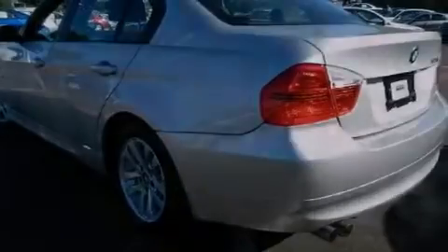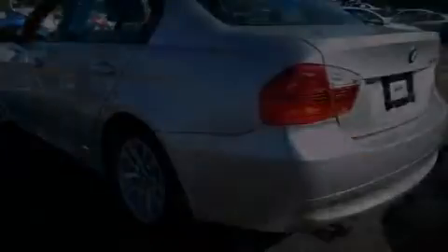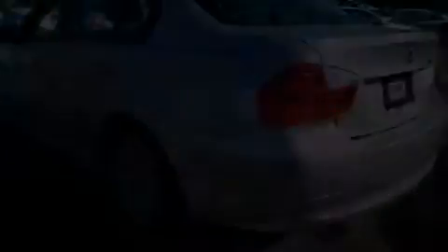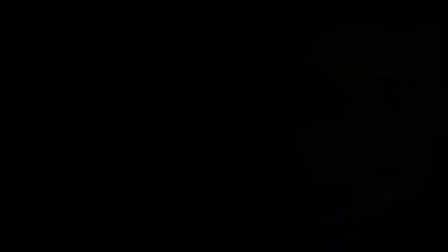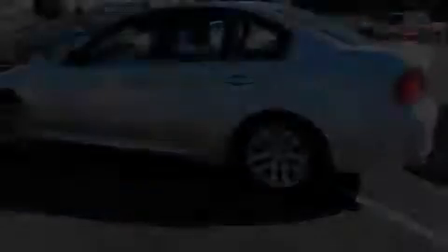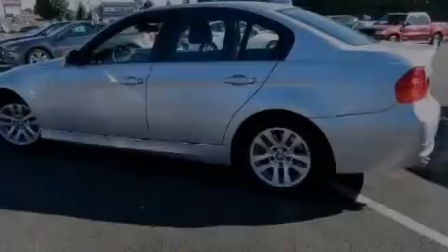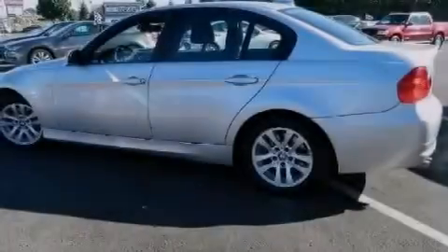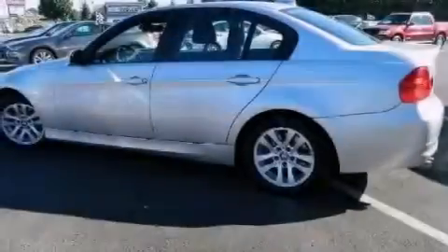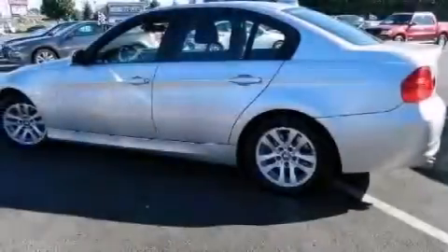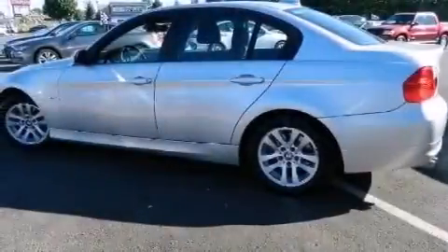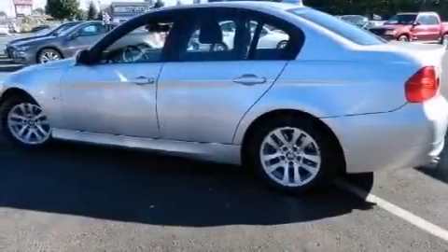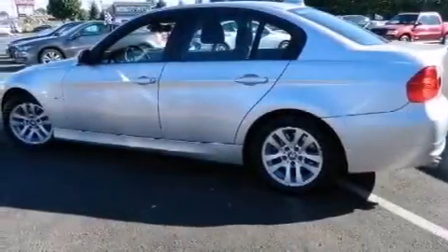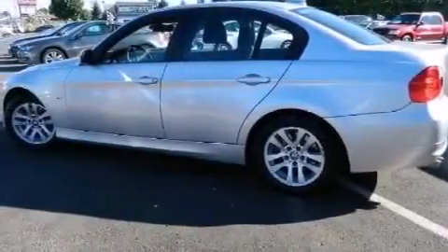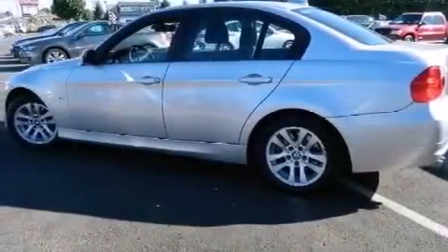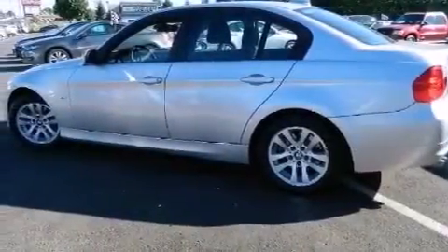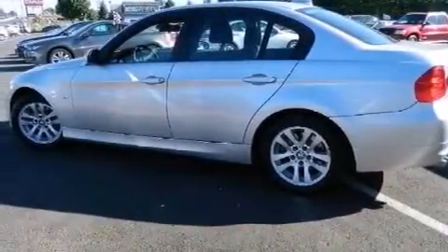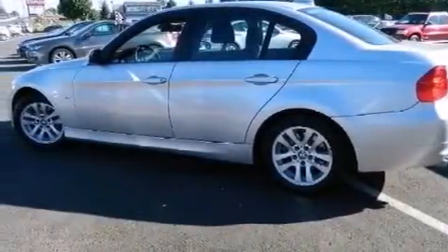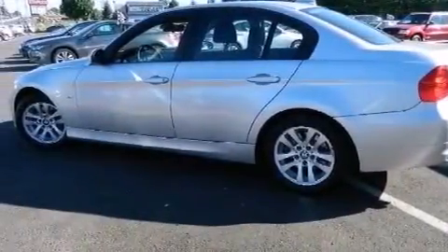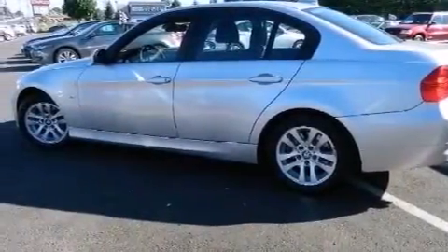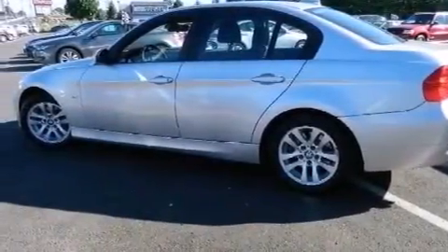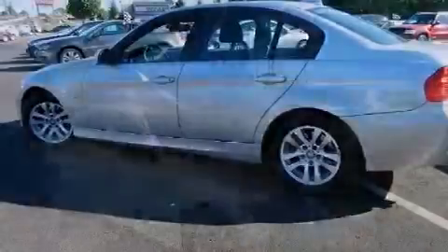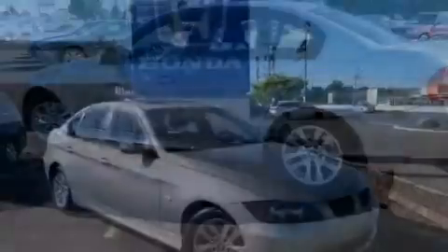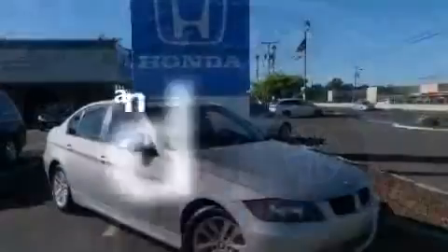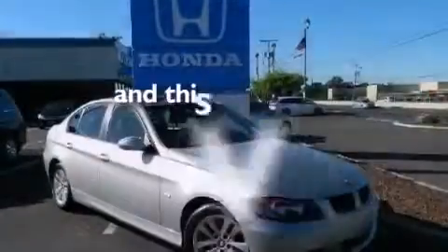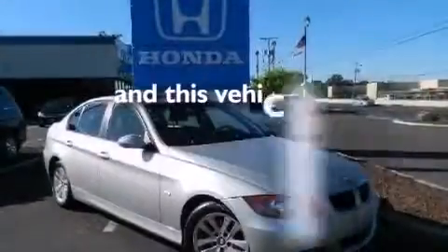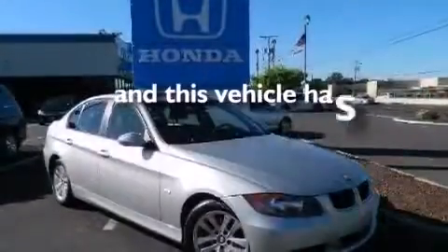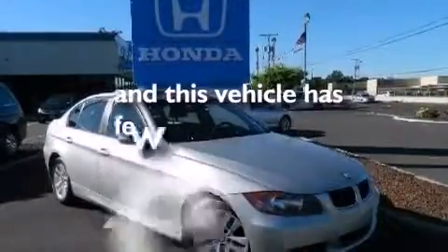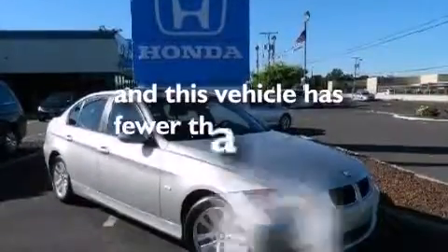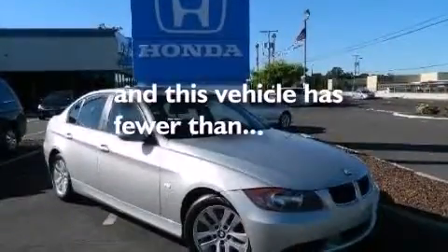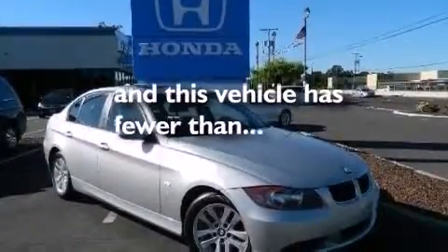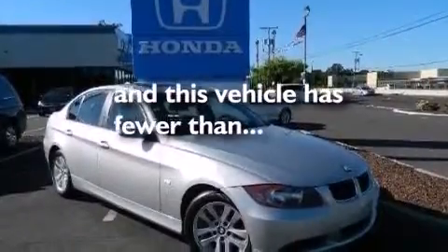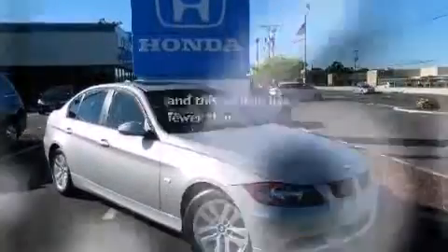Also included are rear curtain airbags, air conditioning with automatic climate control, and this vehicle has less than 45,000 miles.